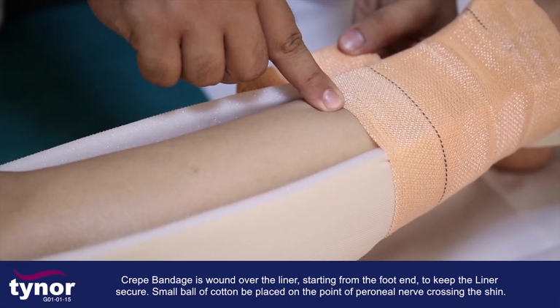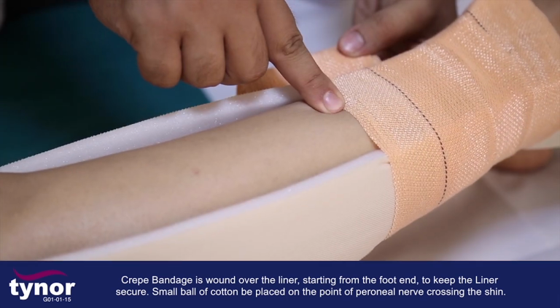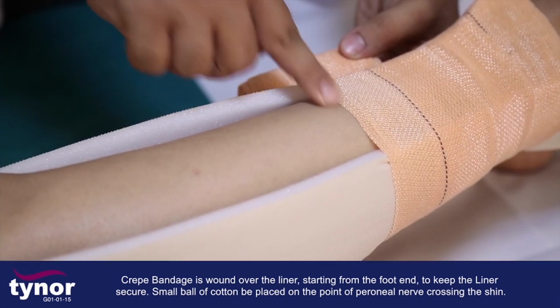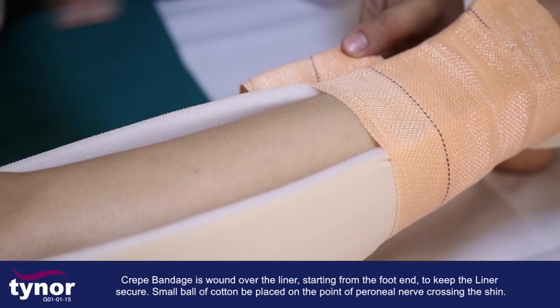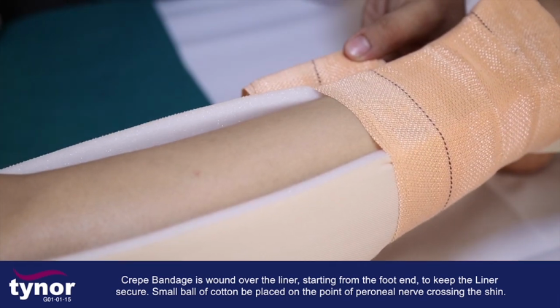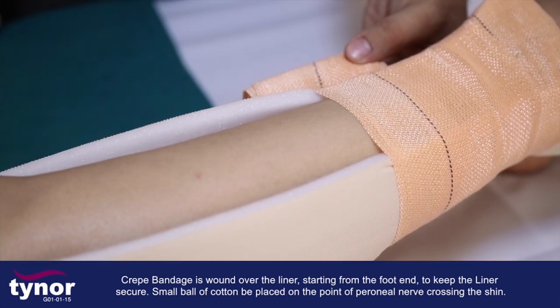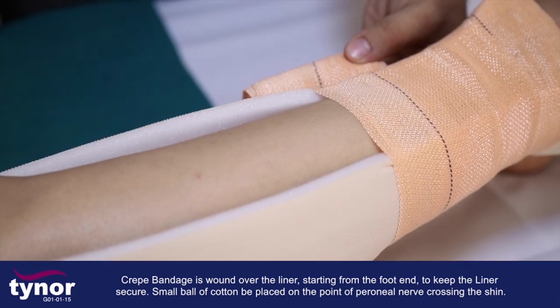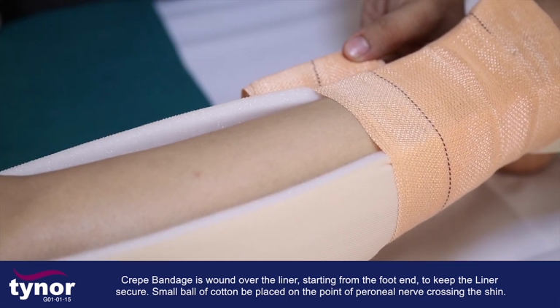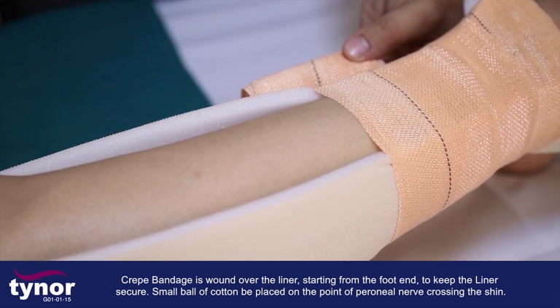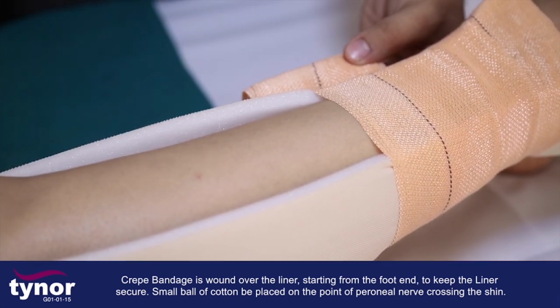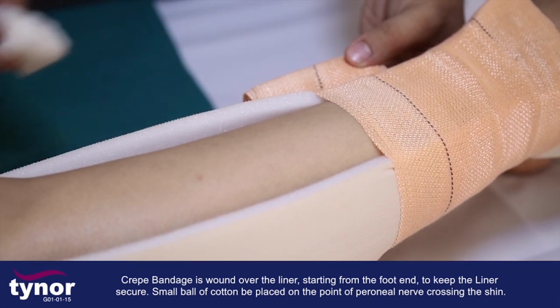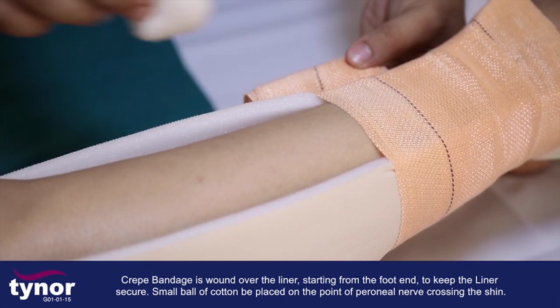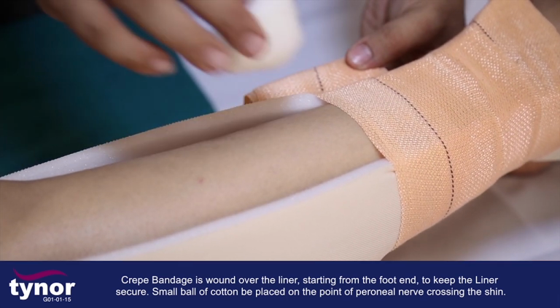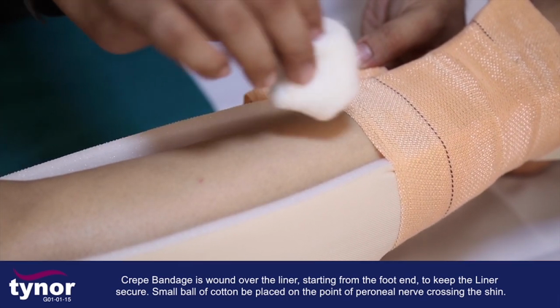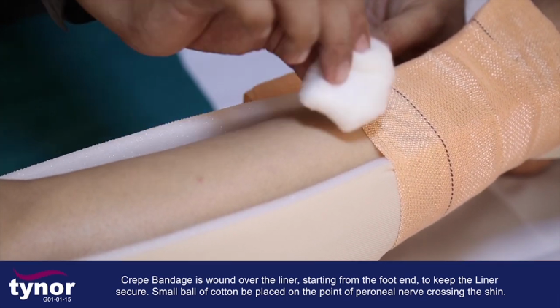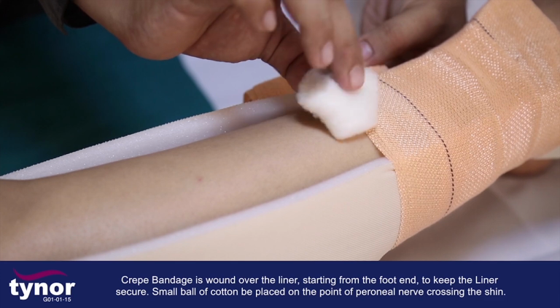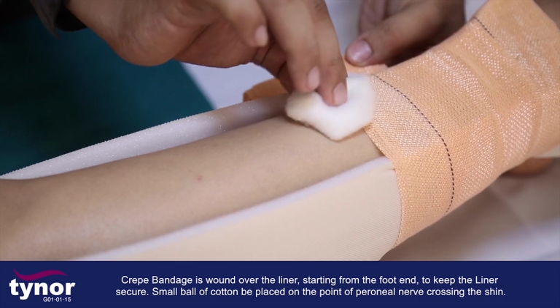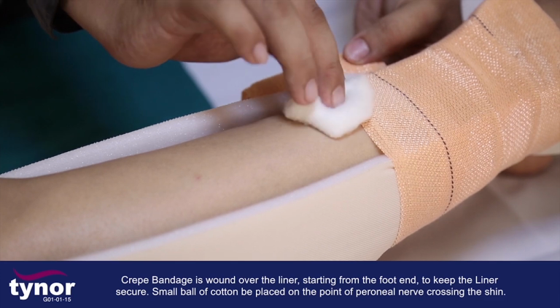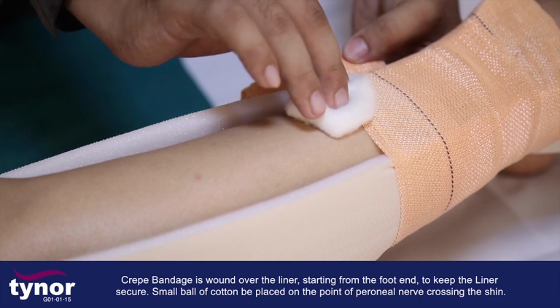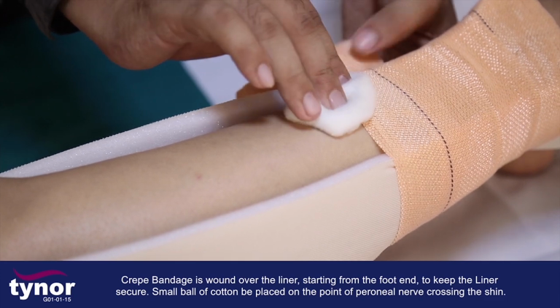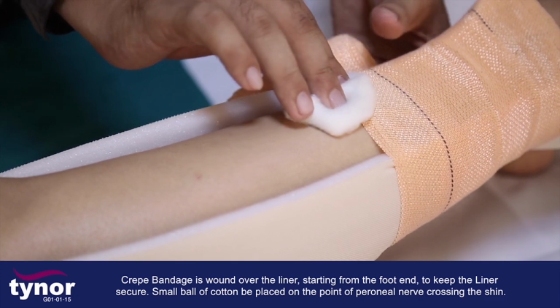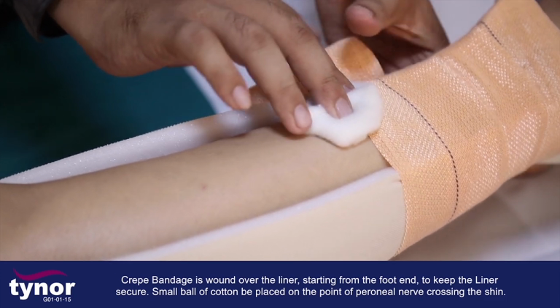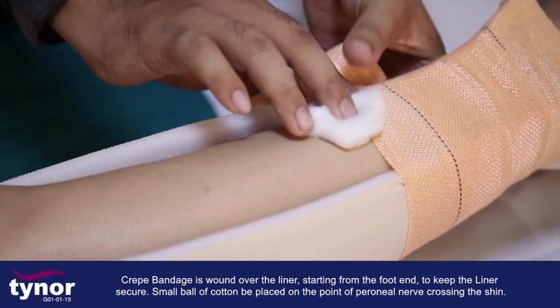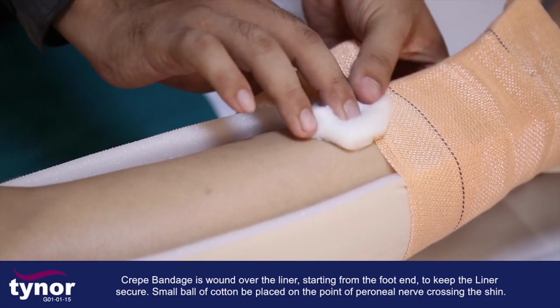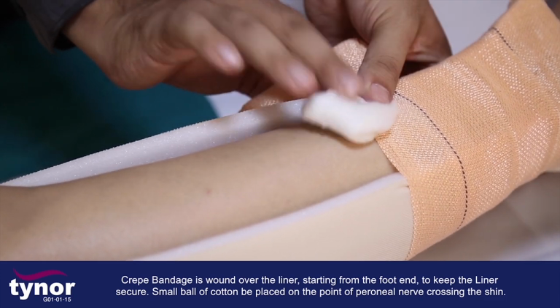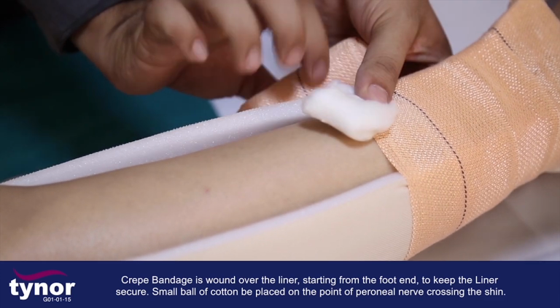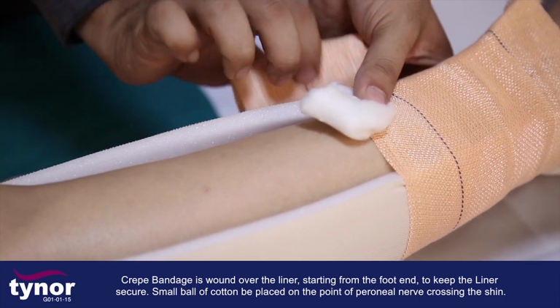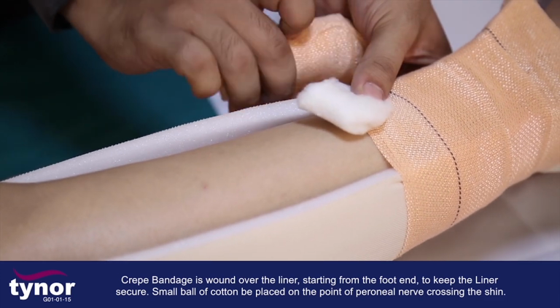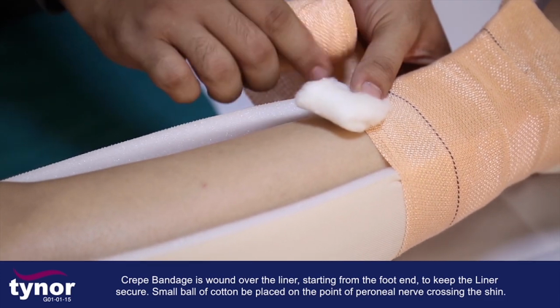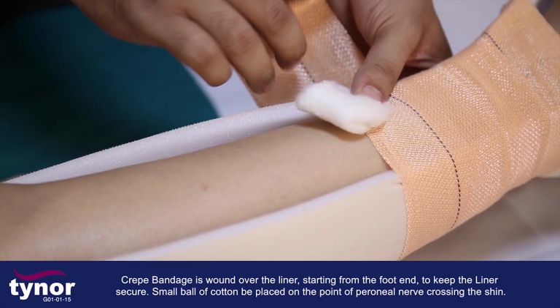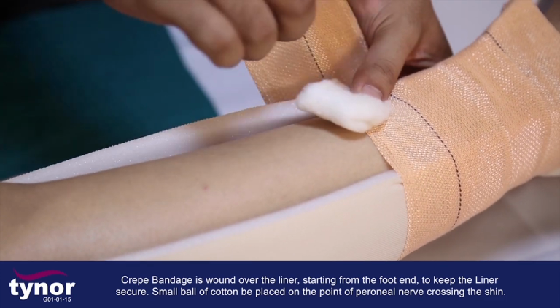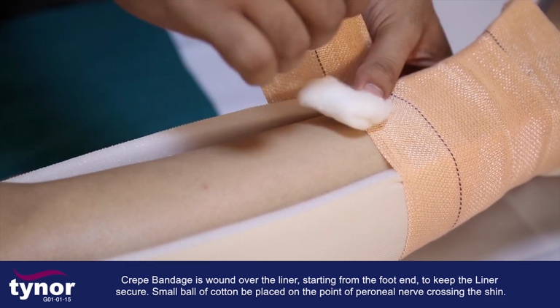A small ball of cotton is placed on the point of the peroneal nerve crossing the shin to protect it from pressure.